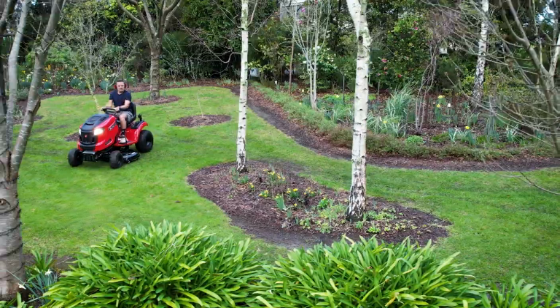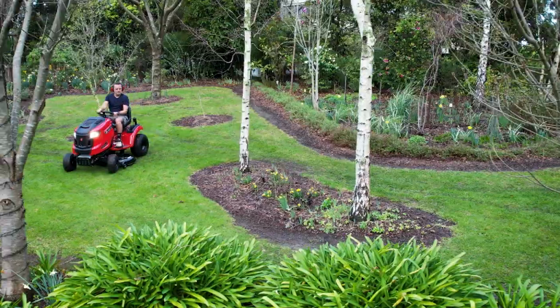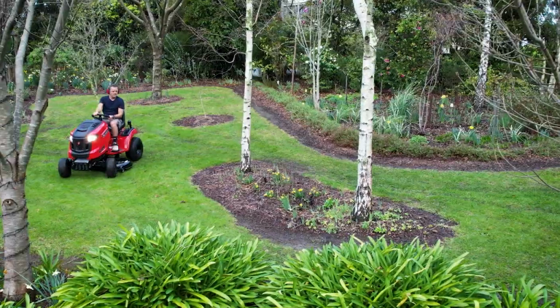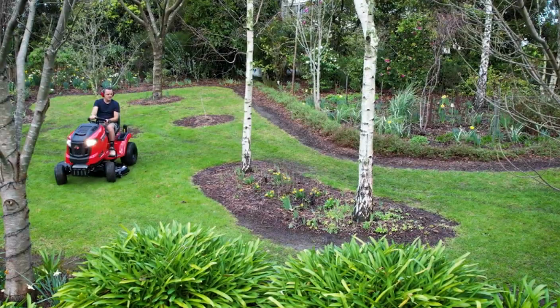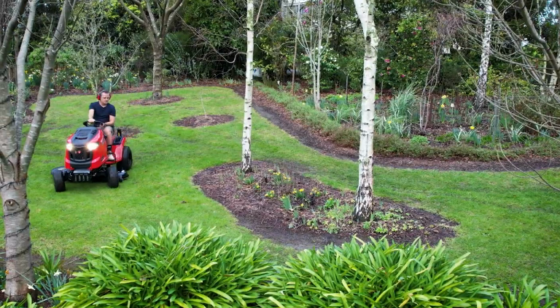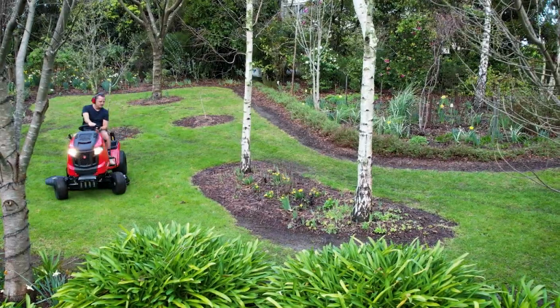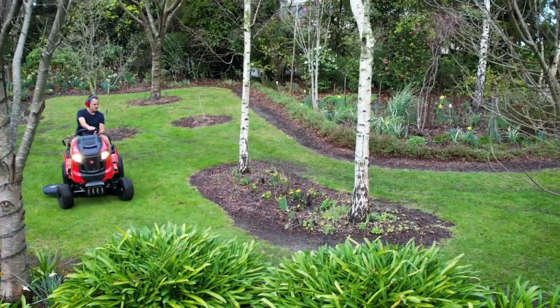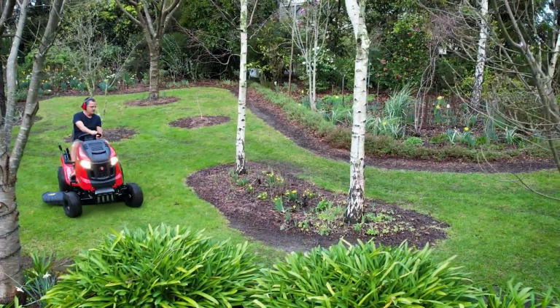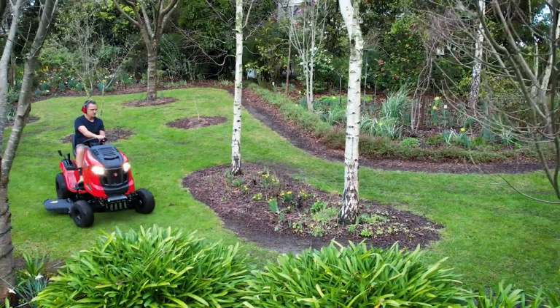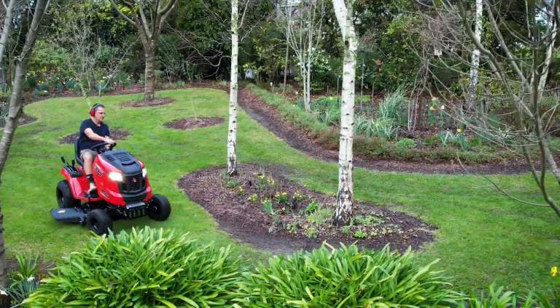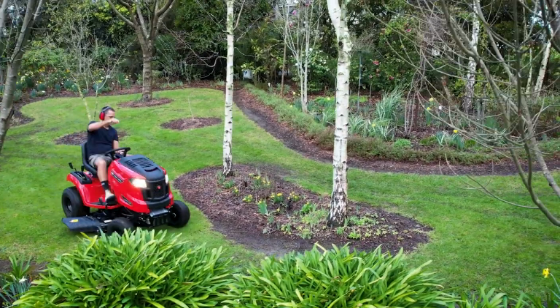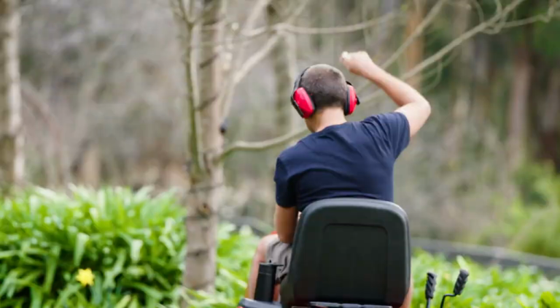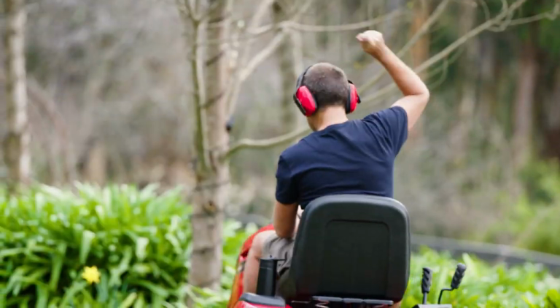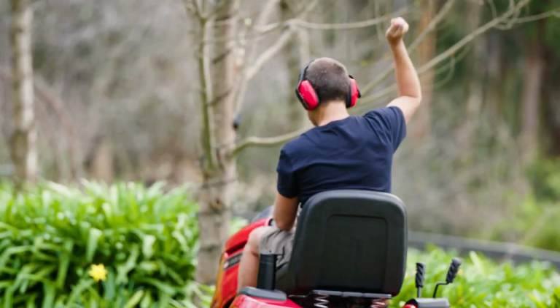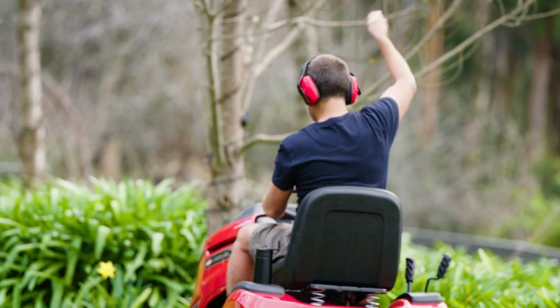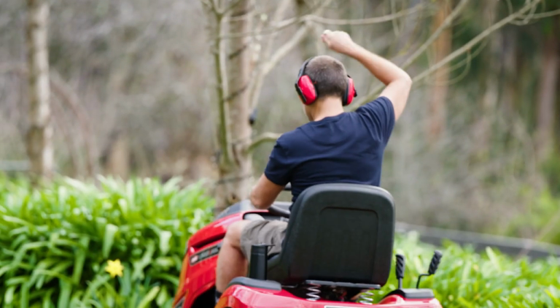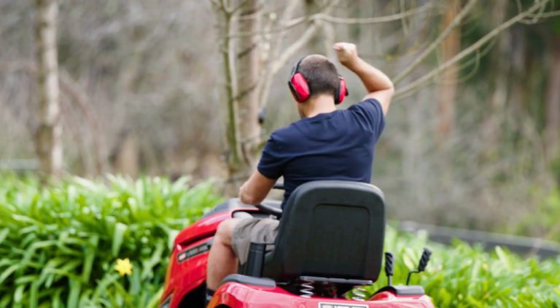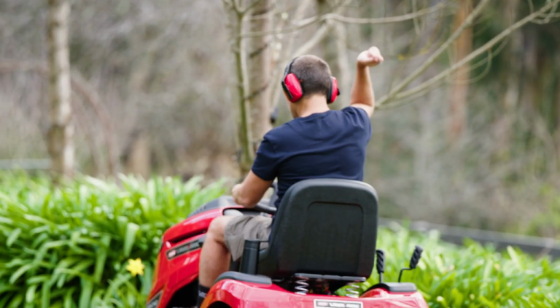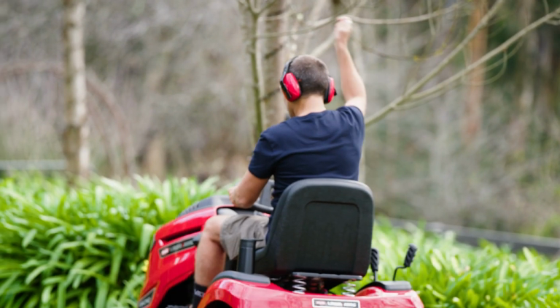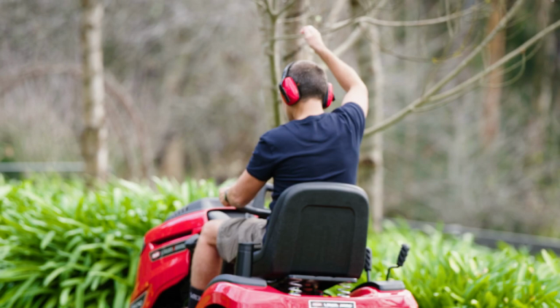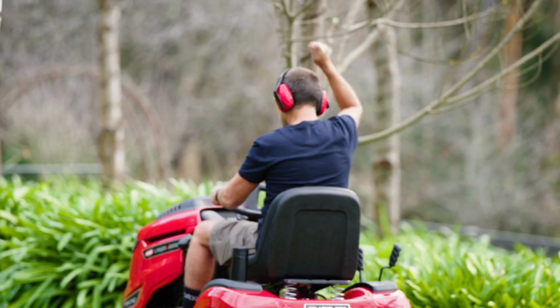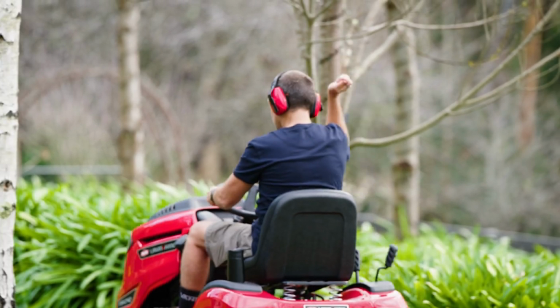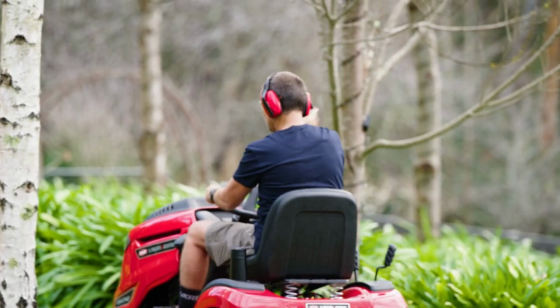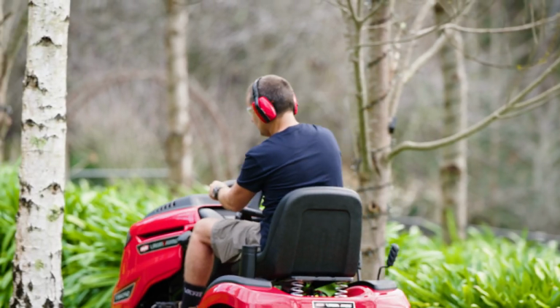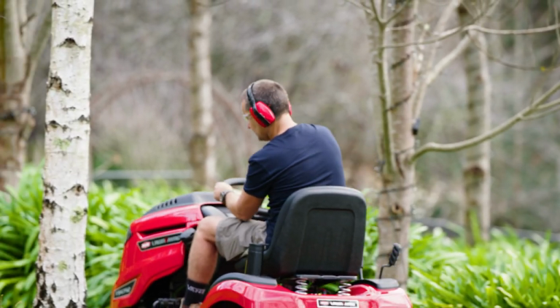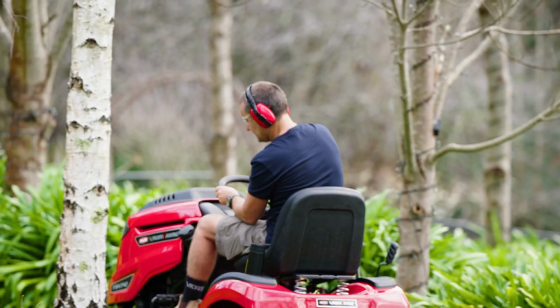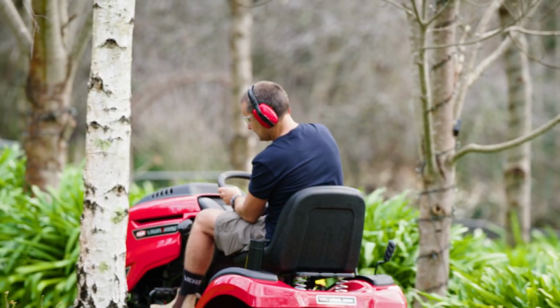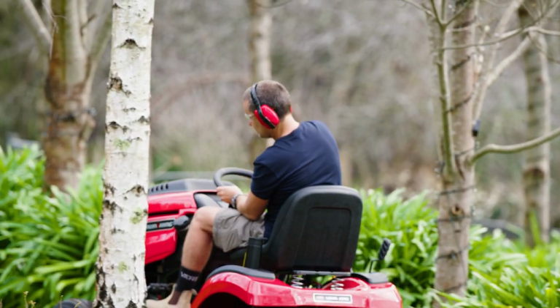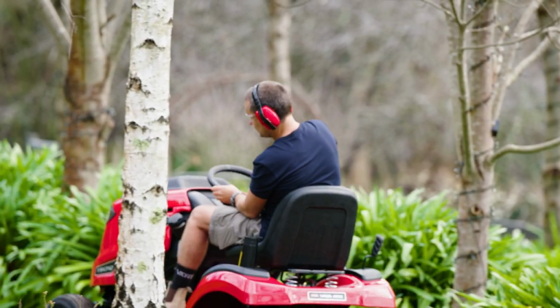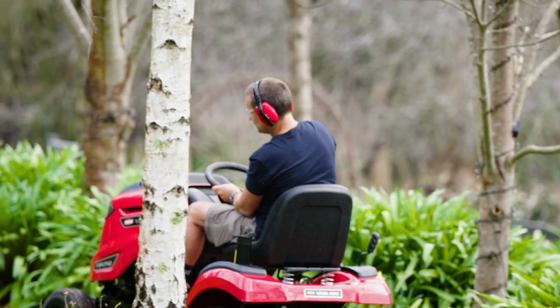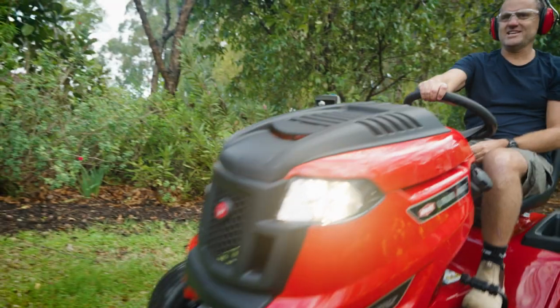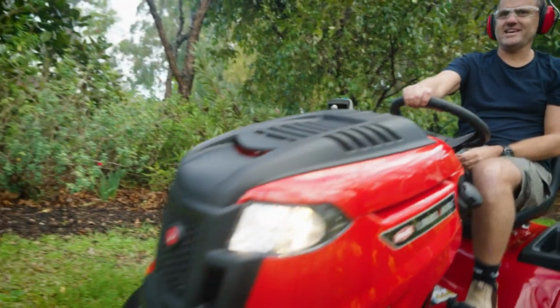The best way to see if the new Rover i547-42 is right for you and your needs is to take a test drive at your local dealer.